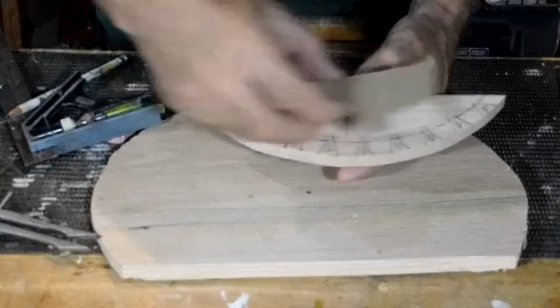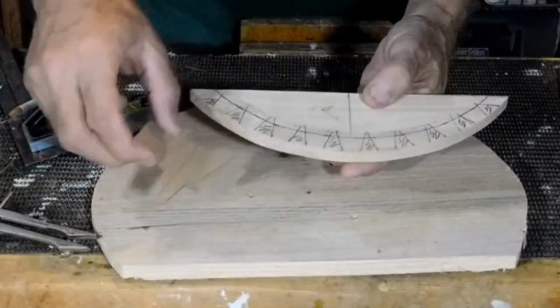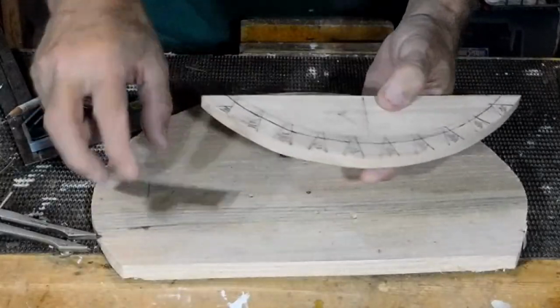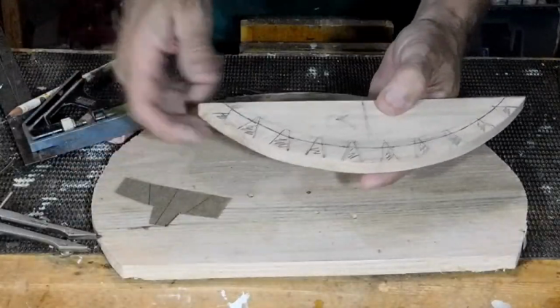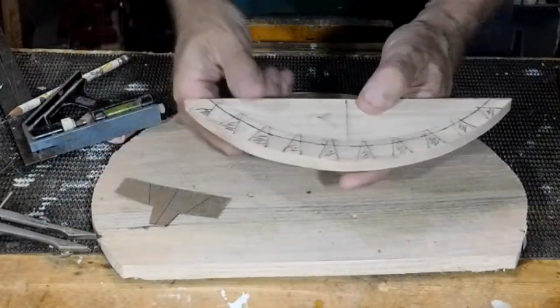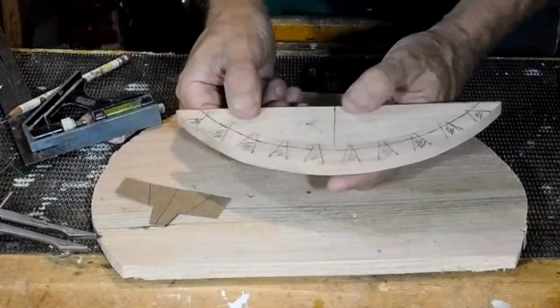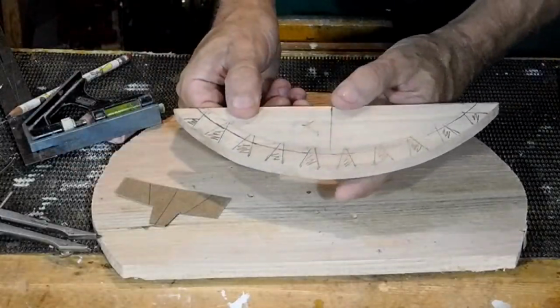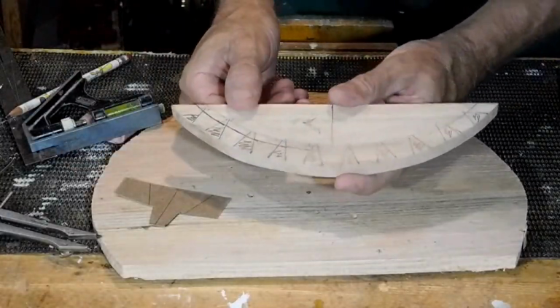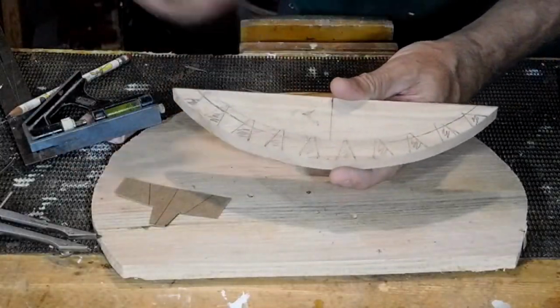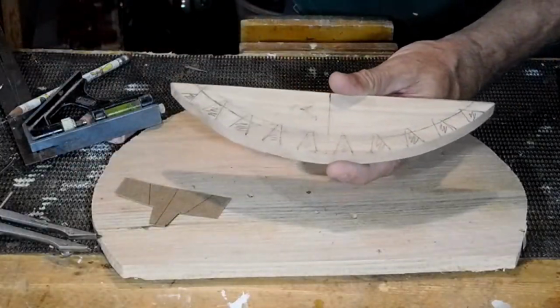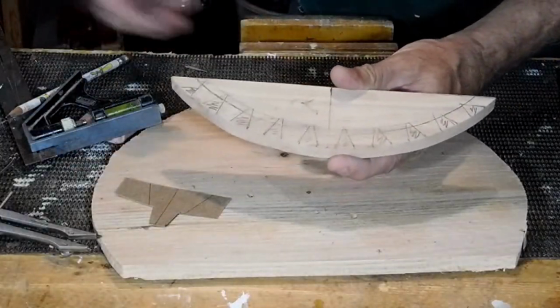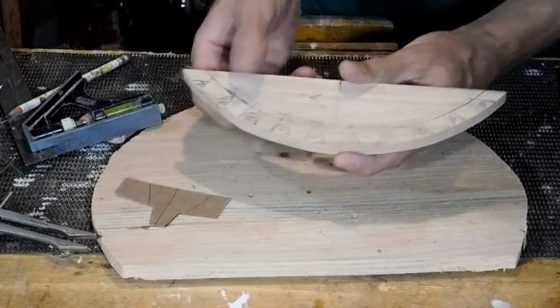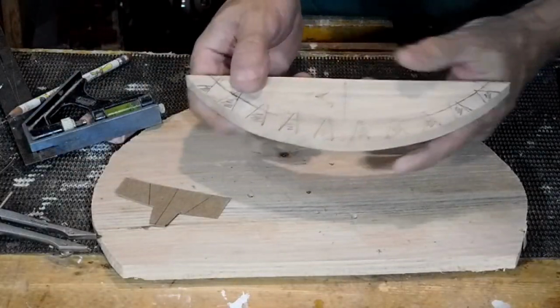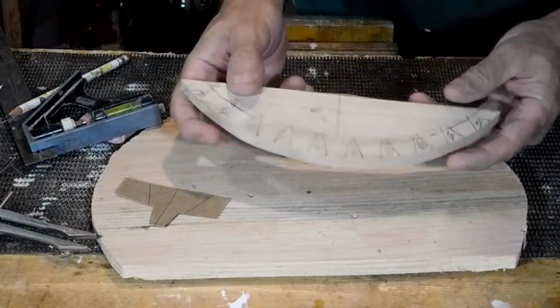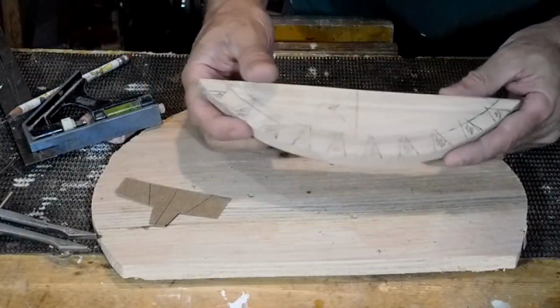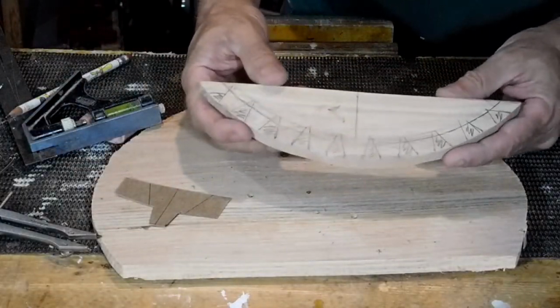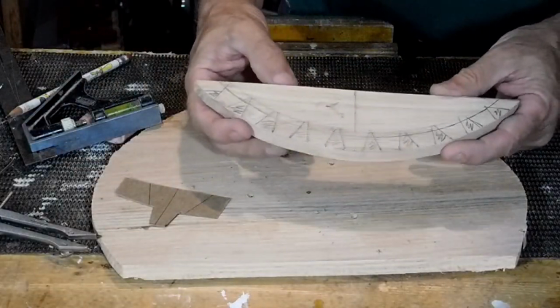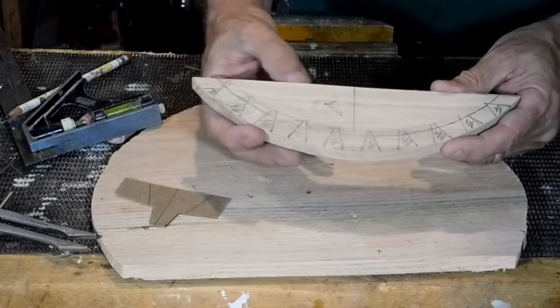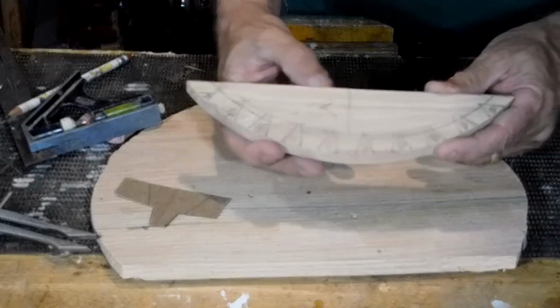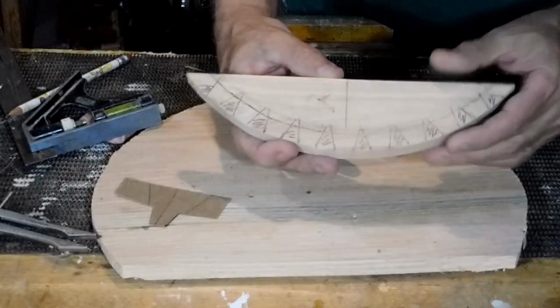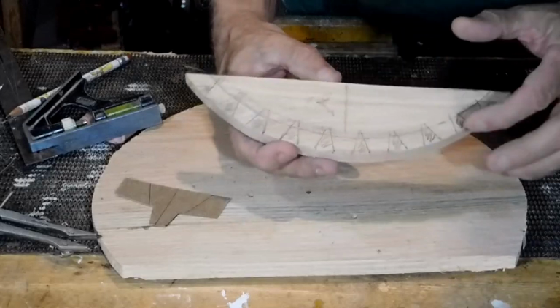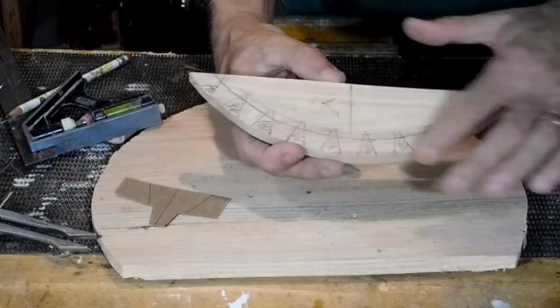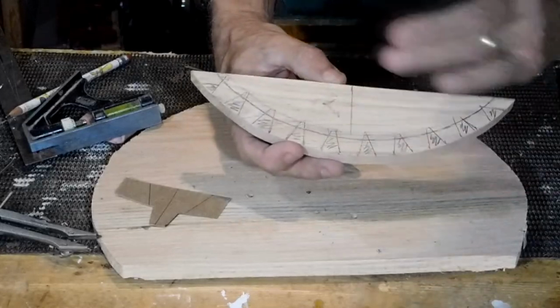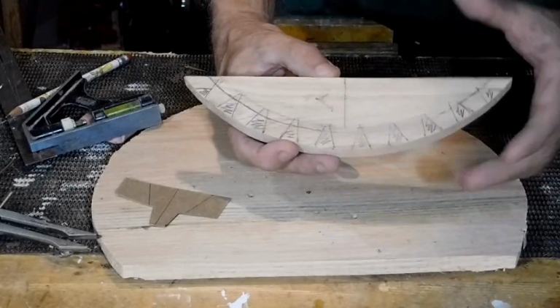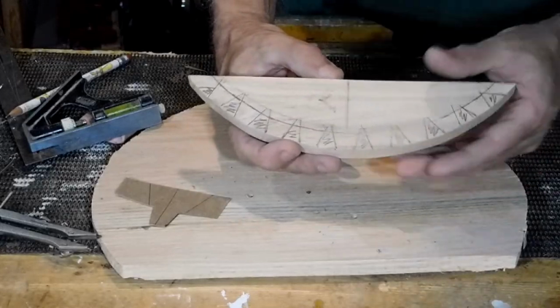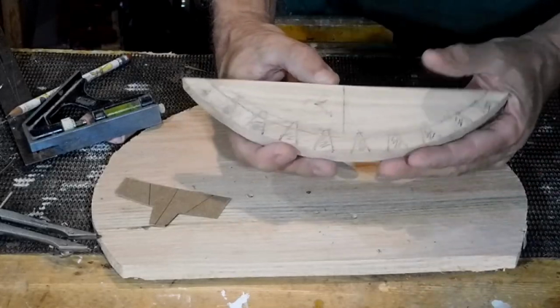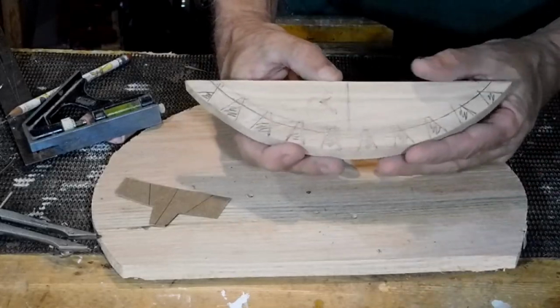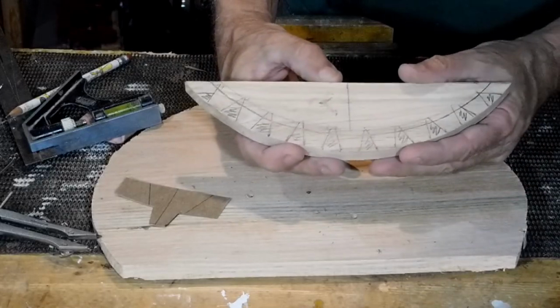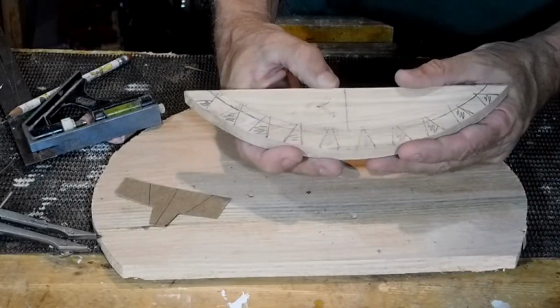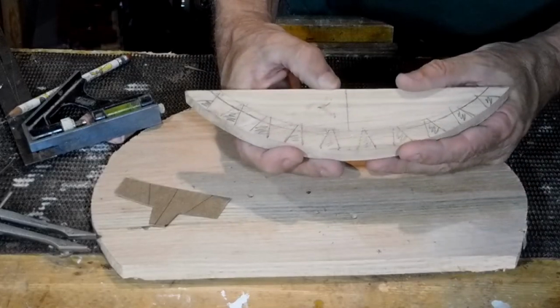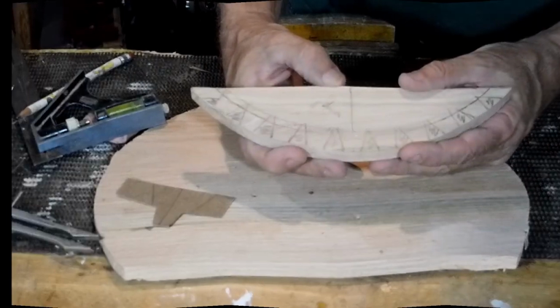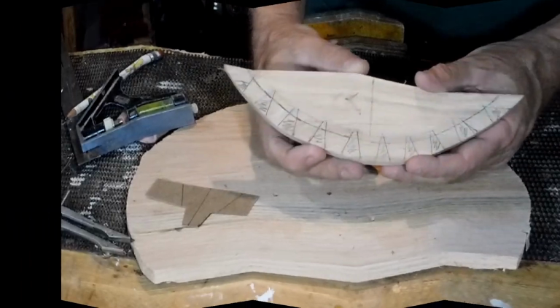We're going to make it shaped like a gear. I'll head over to the bandsaw and we'll get this cut out and see what it looks like when it's done.